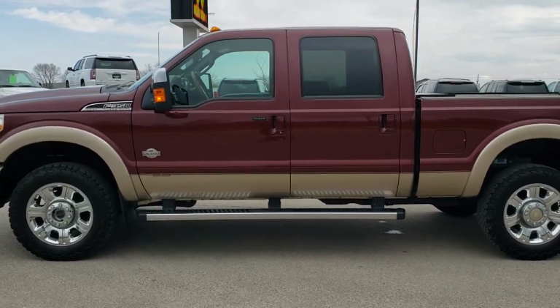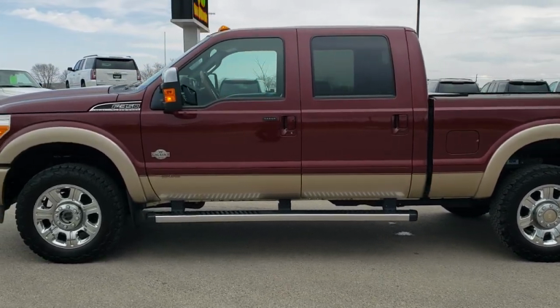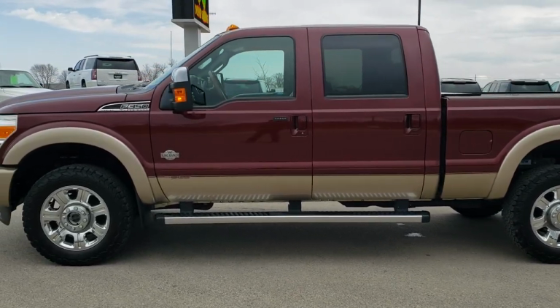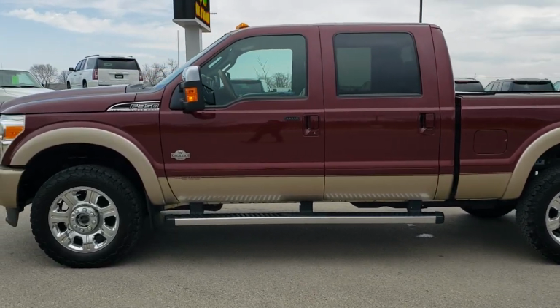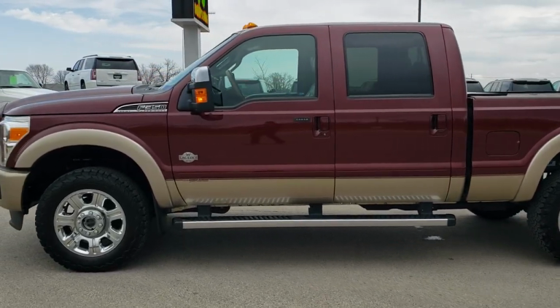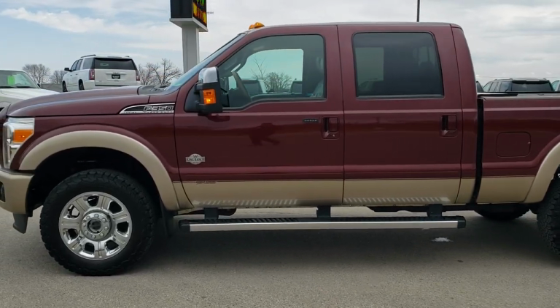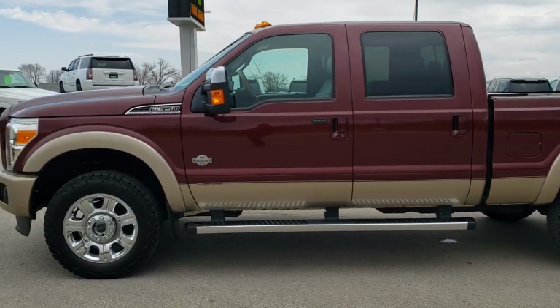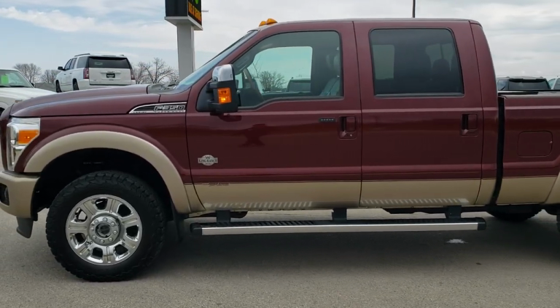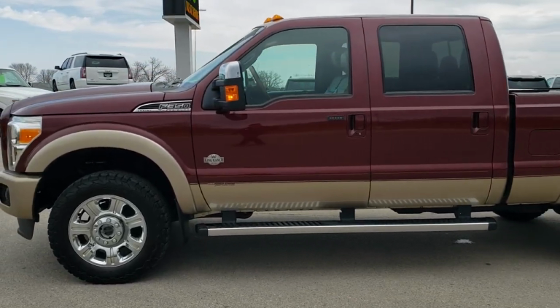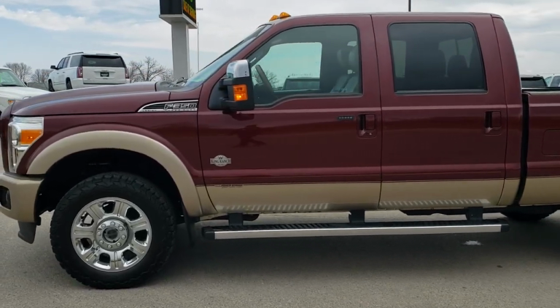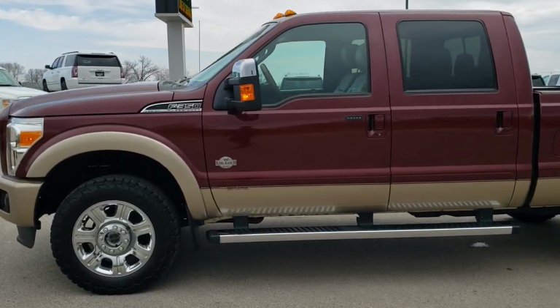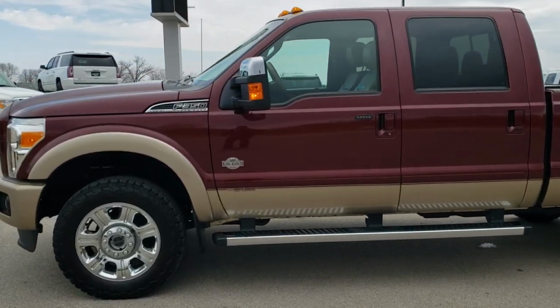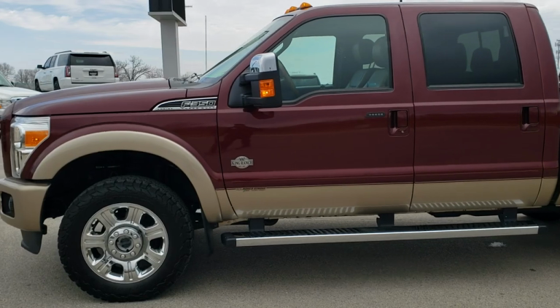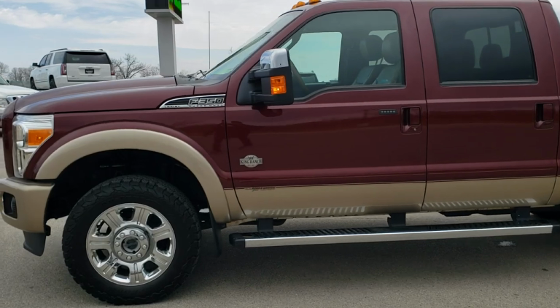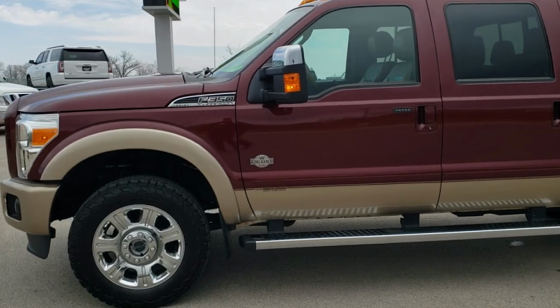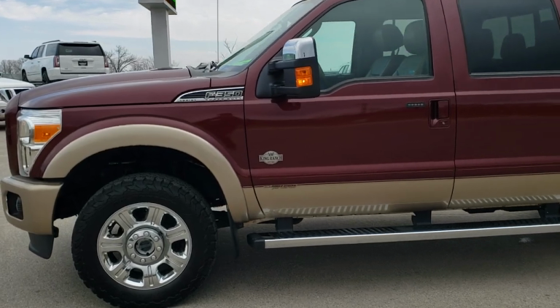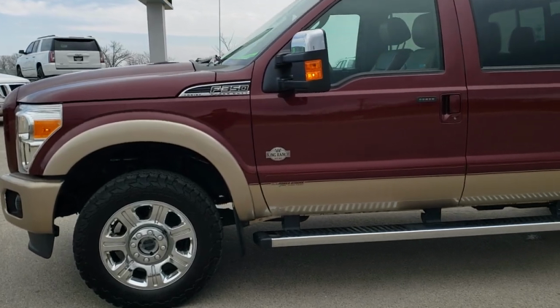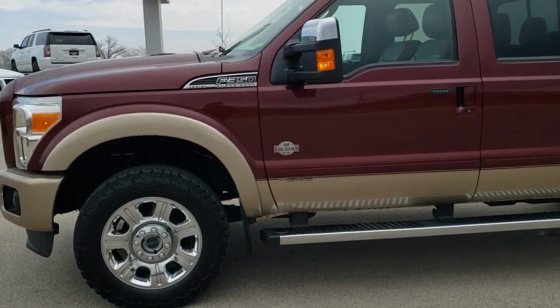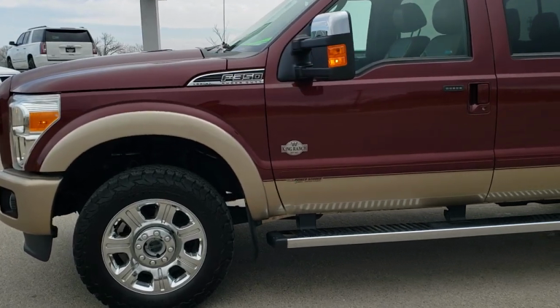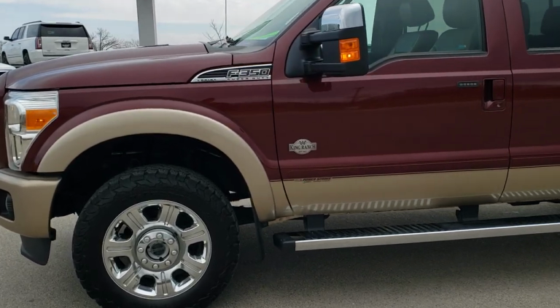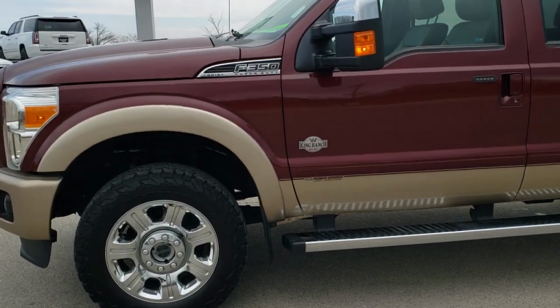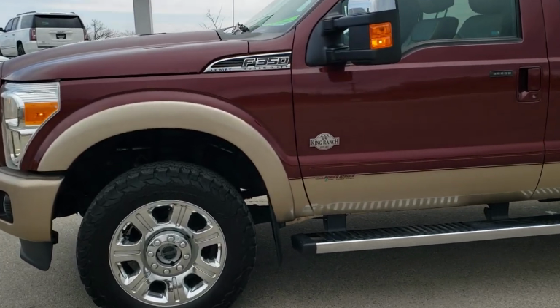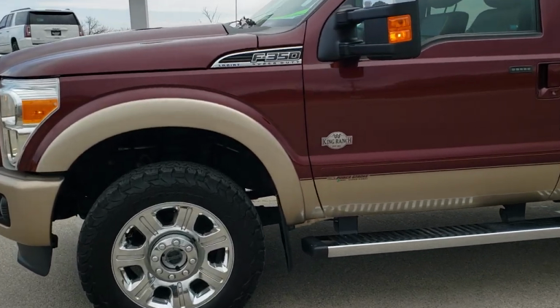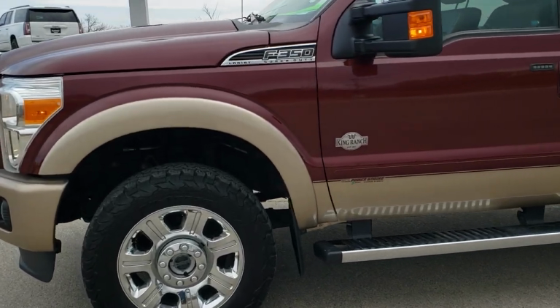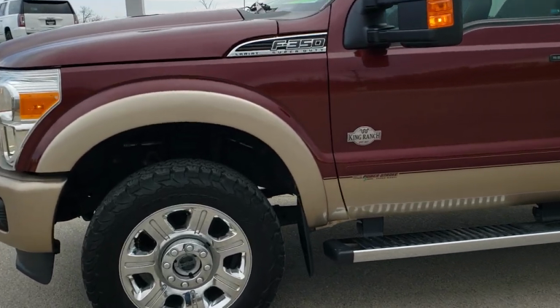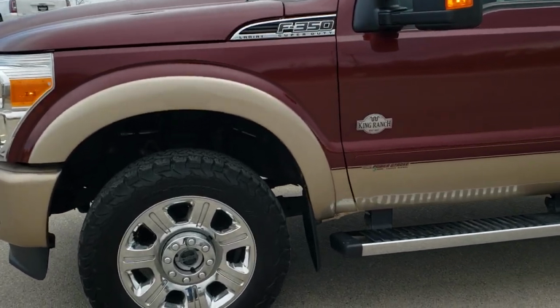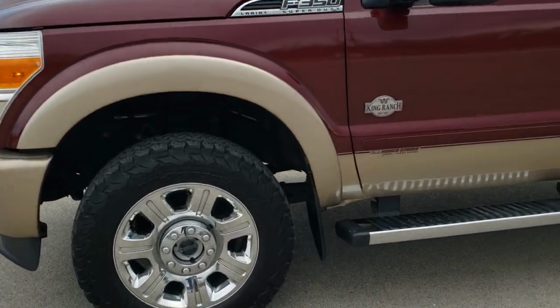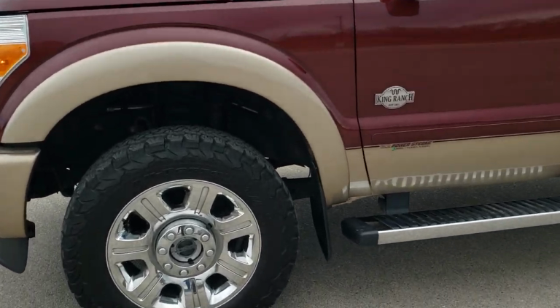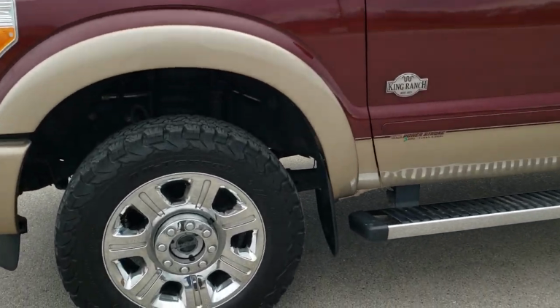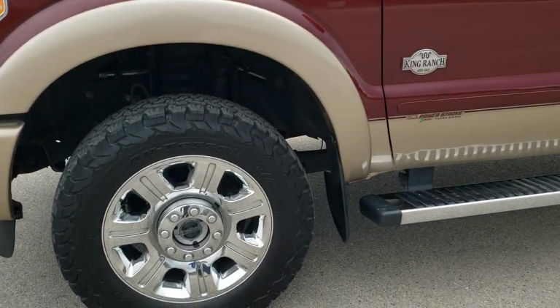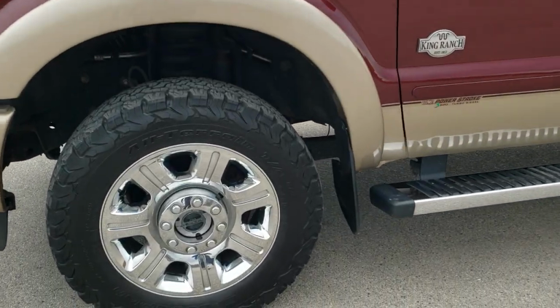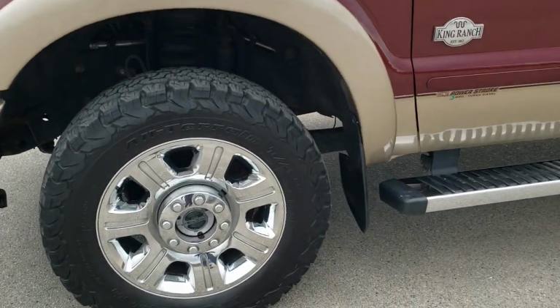If you want to check out all the photos on this truck, in the upper right-hand part of your screen is a link right to our website. Click that and check us out.